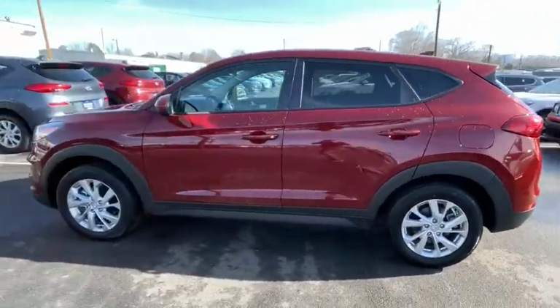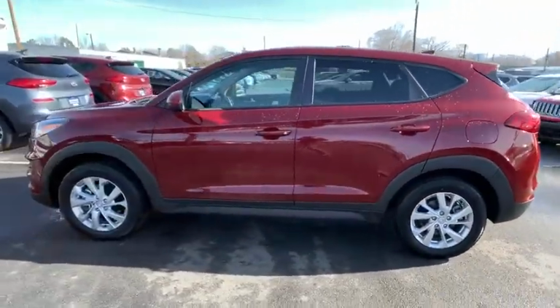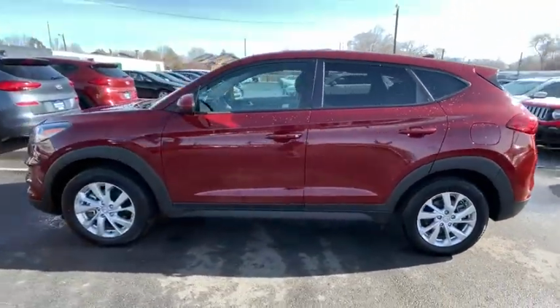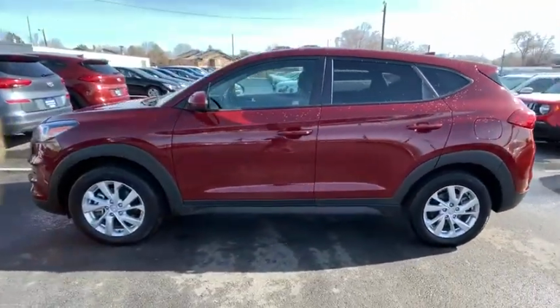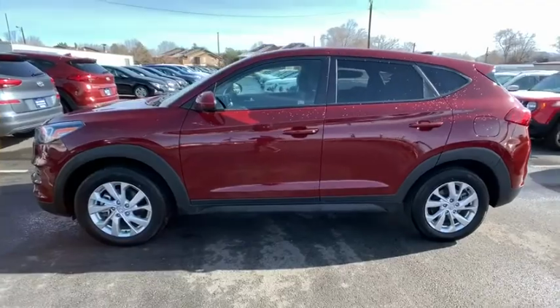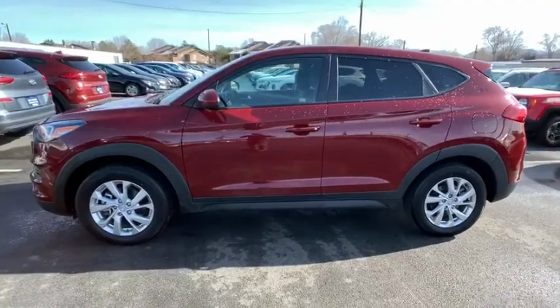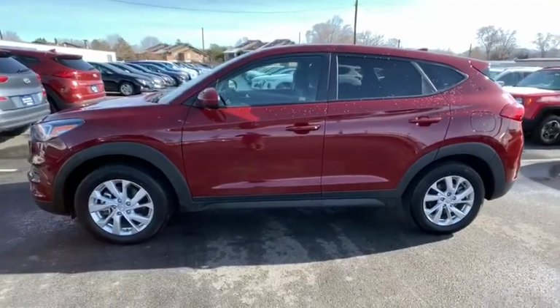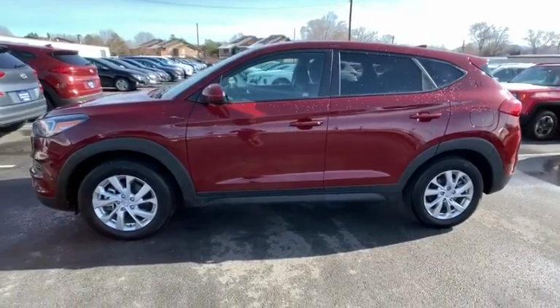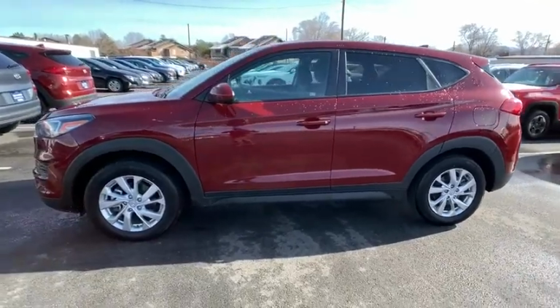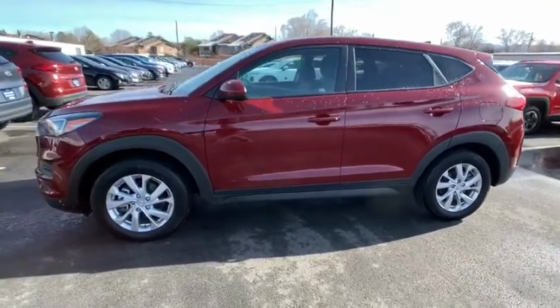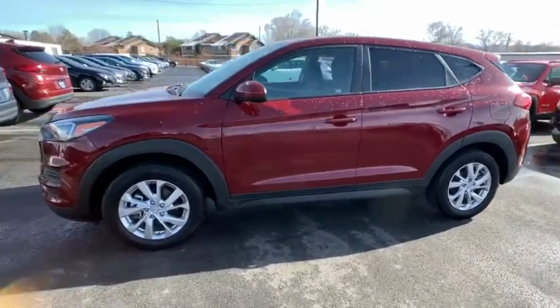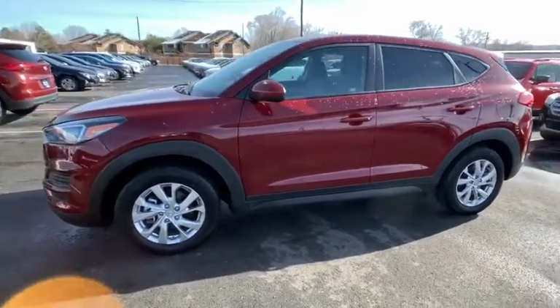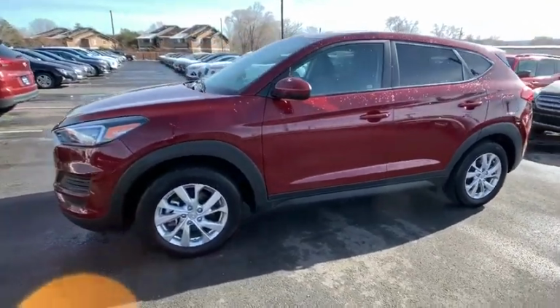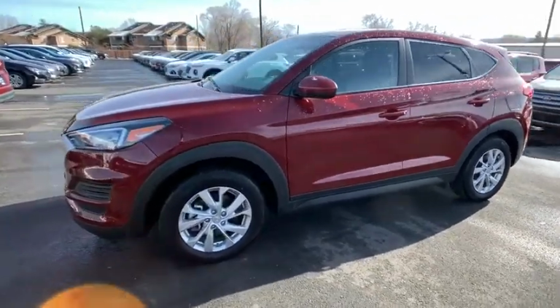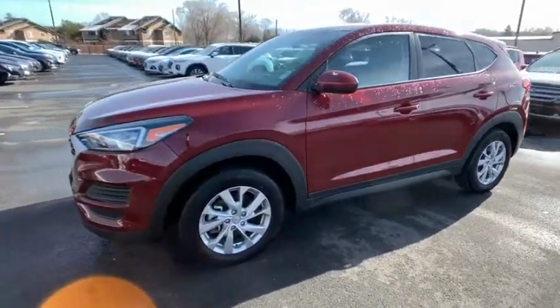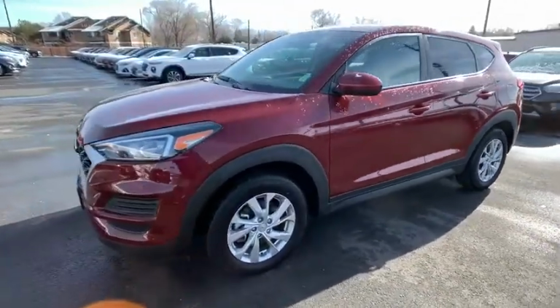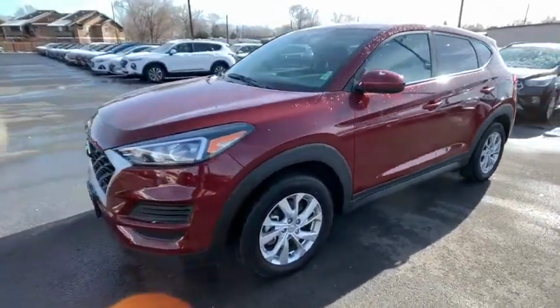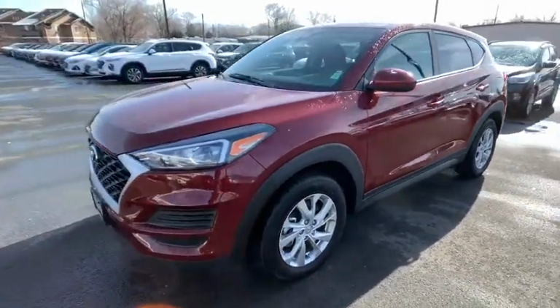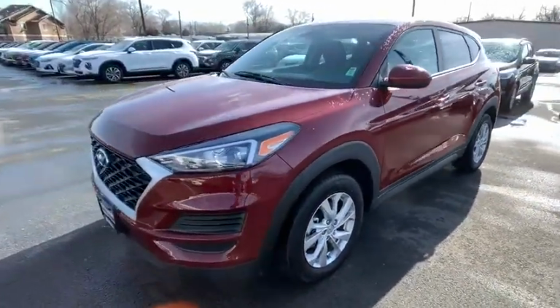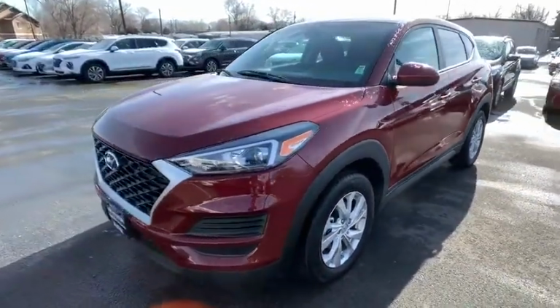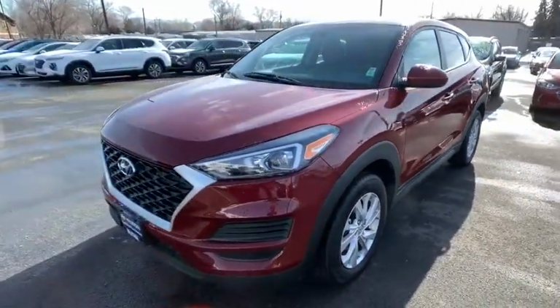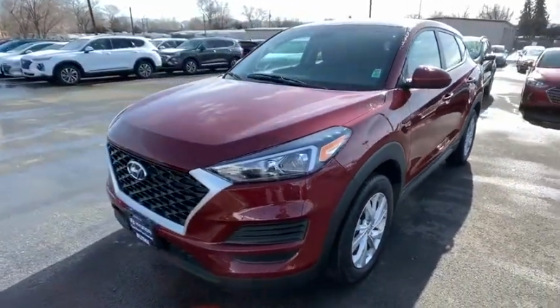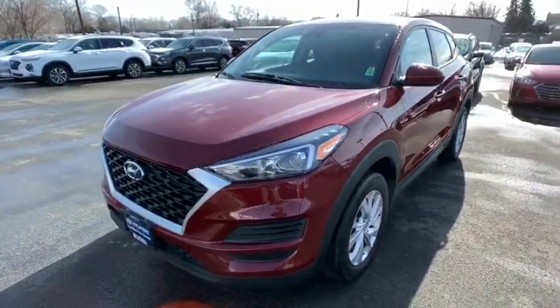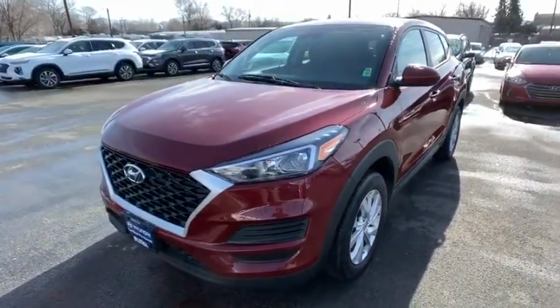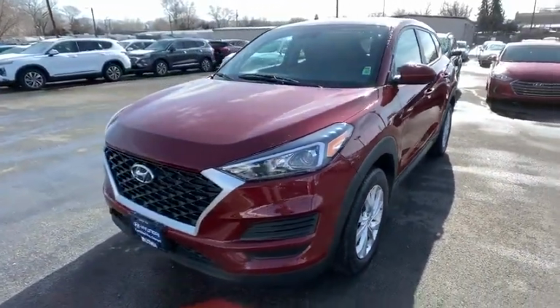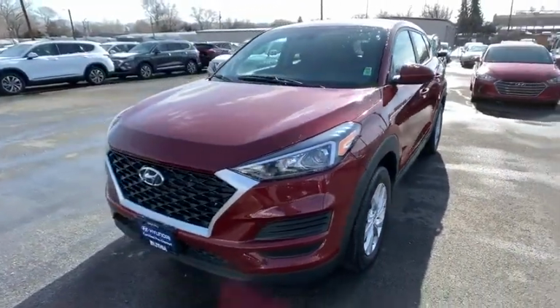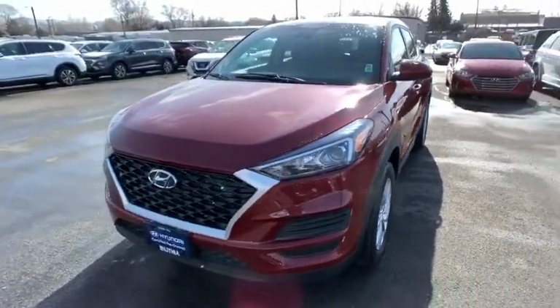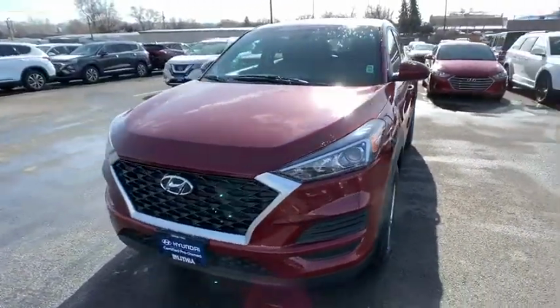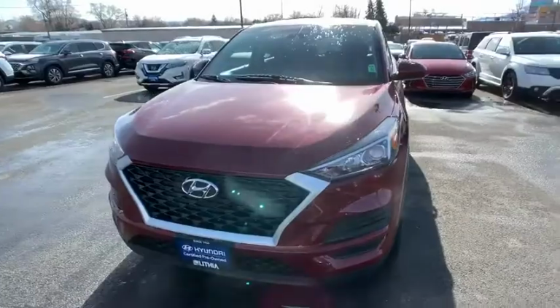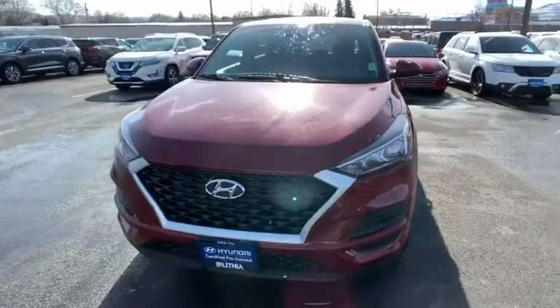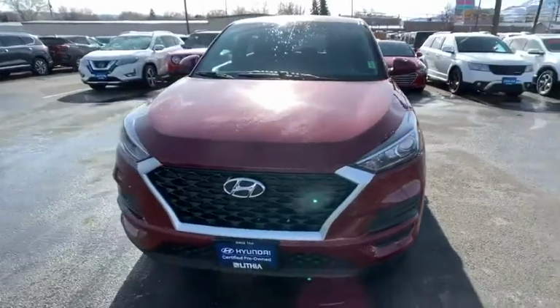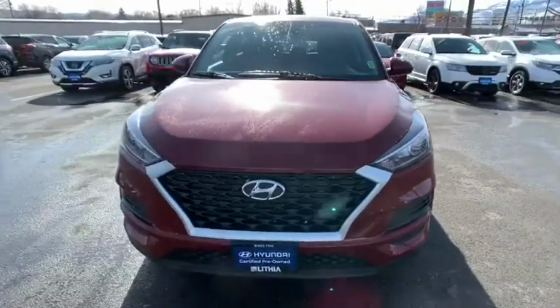With its spacious interior, small never felt so big. This vehicle has less than 35,000 miles.